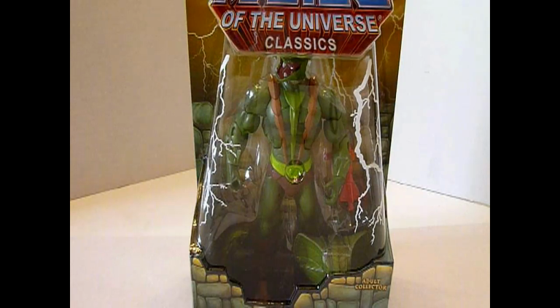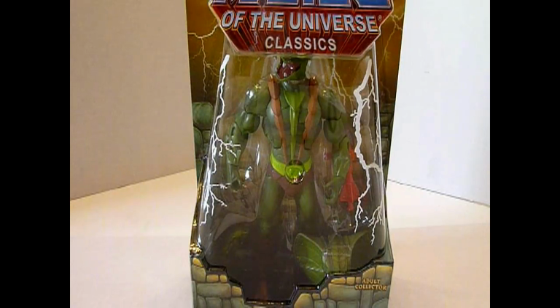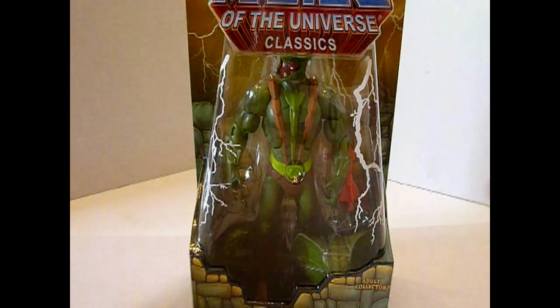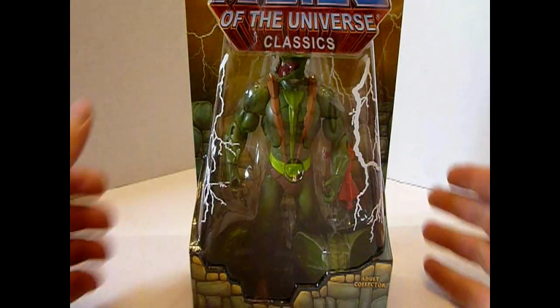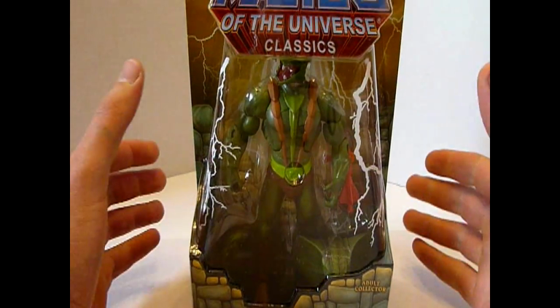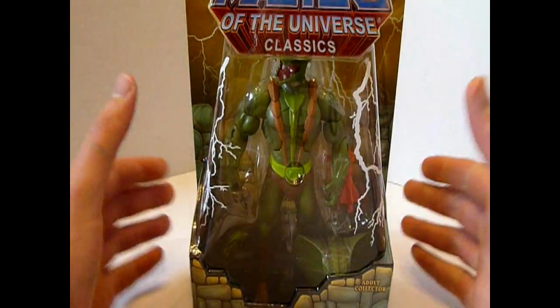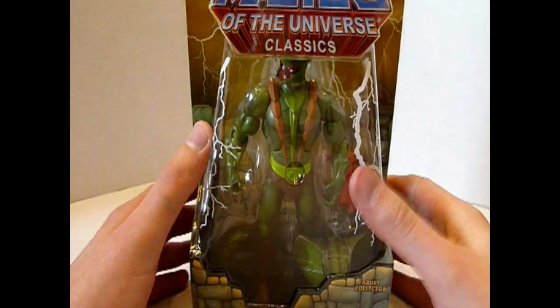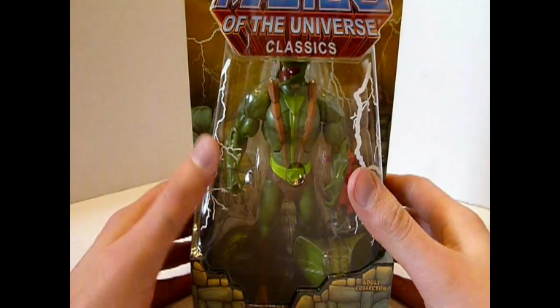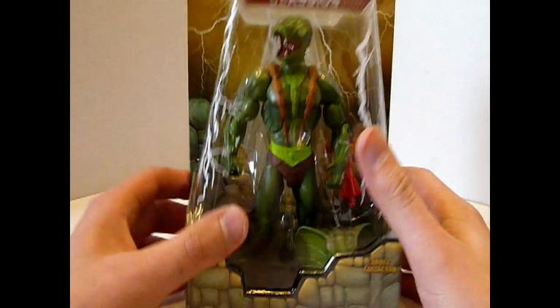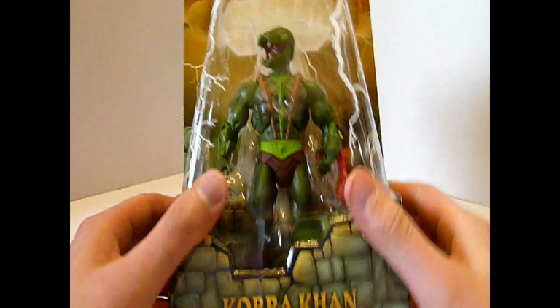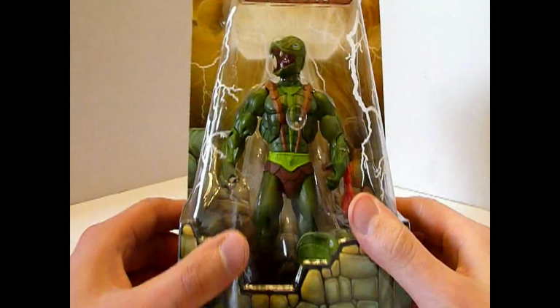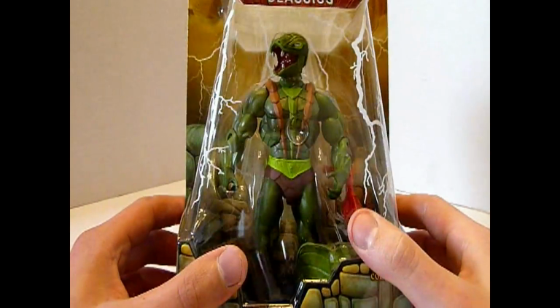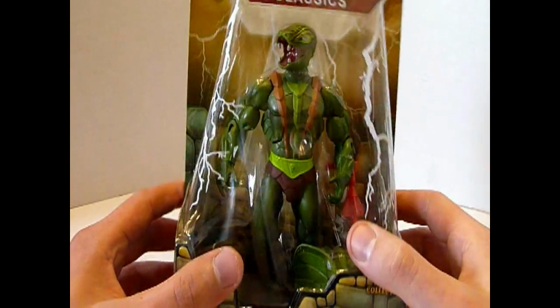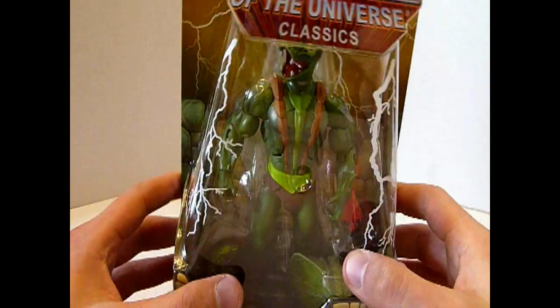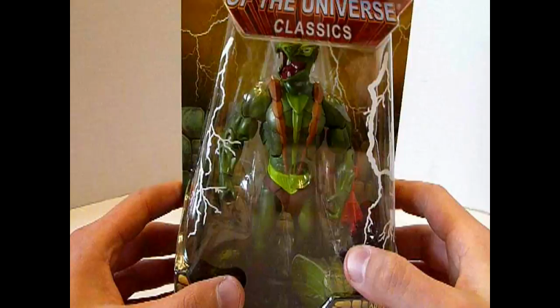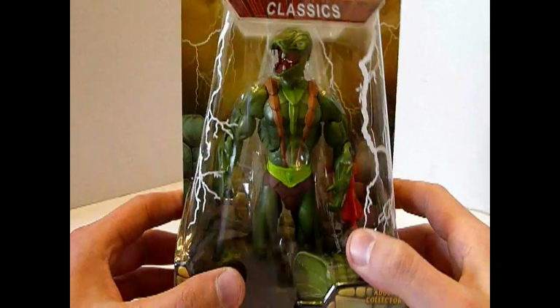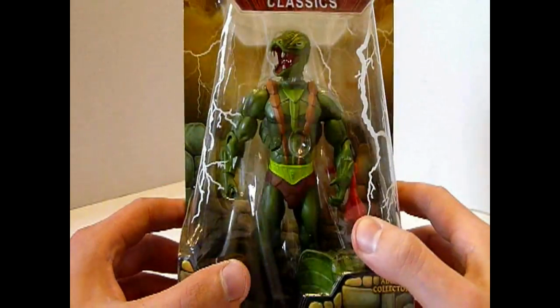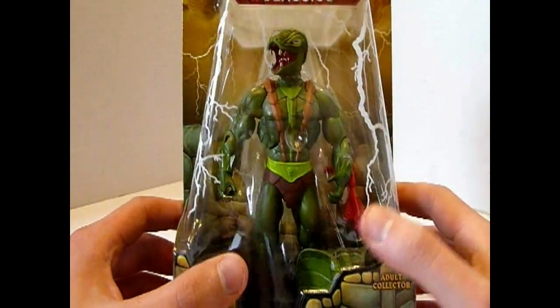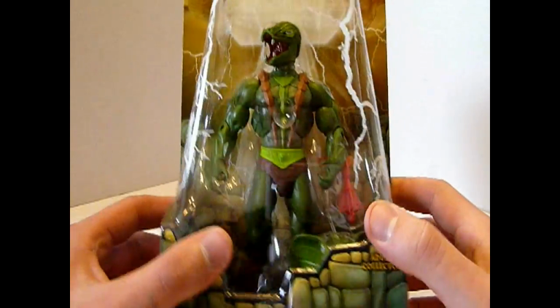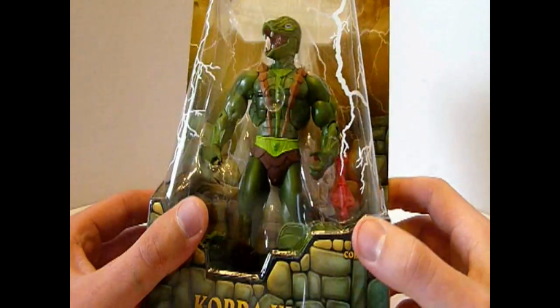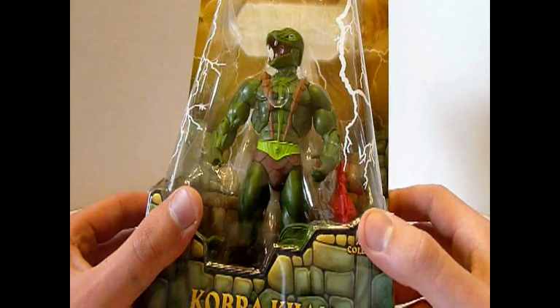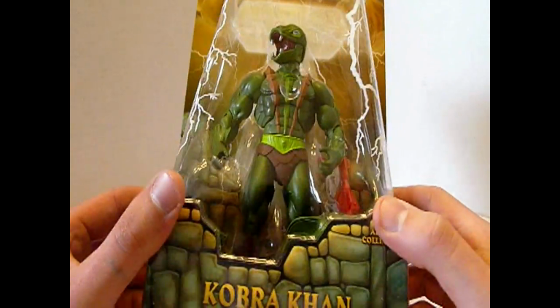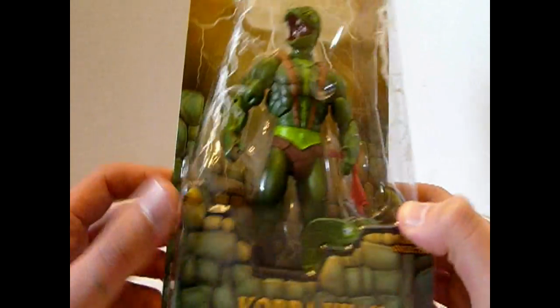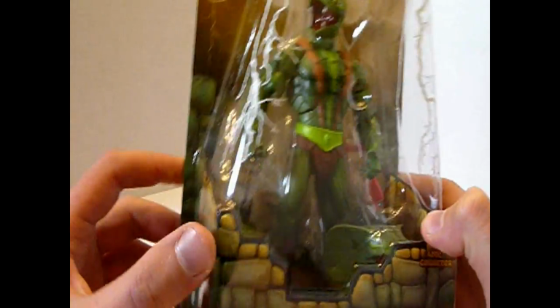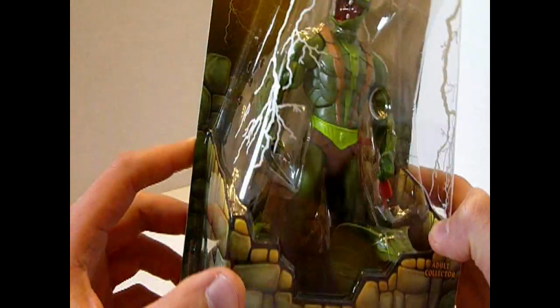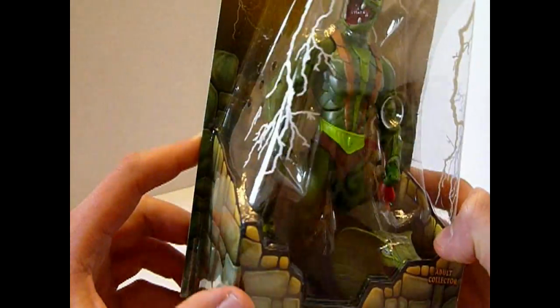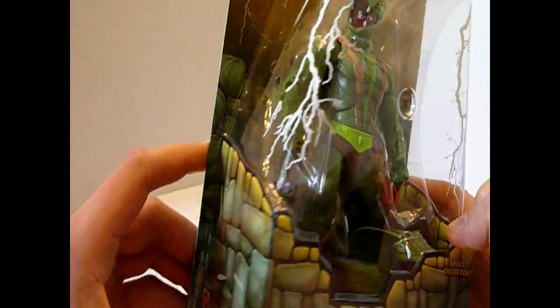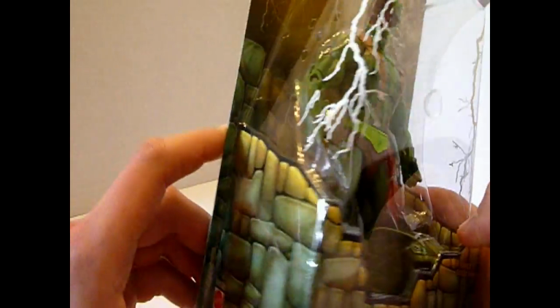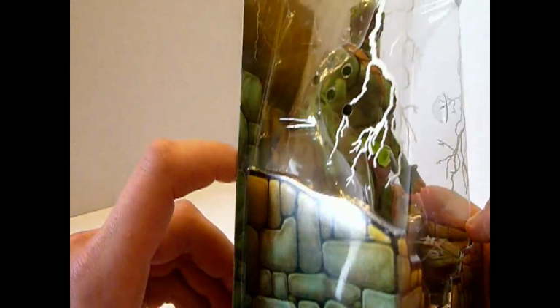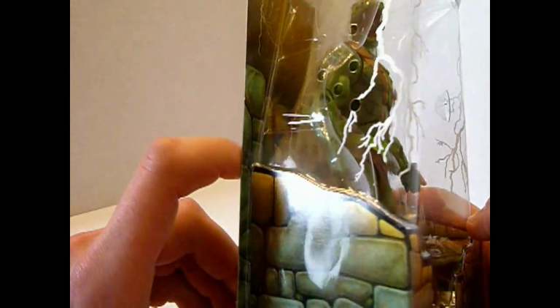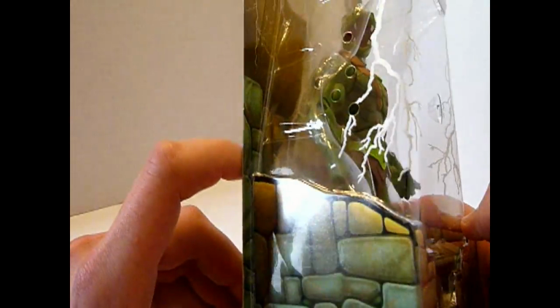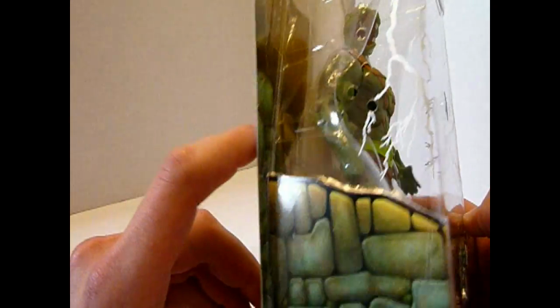Da sind wir wieder. Figur vor der Kamera, ich hinter der Kamera — wie es sein soll am Toy Review.